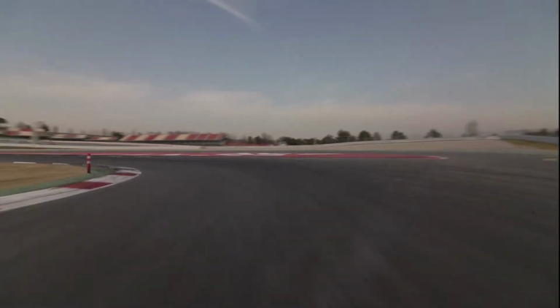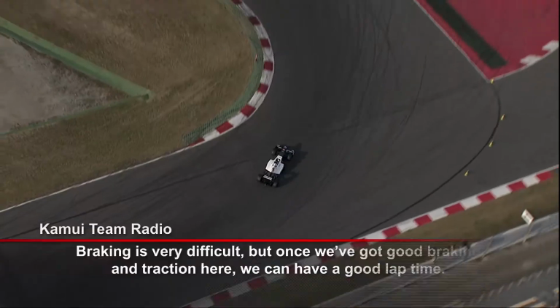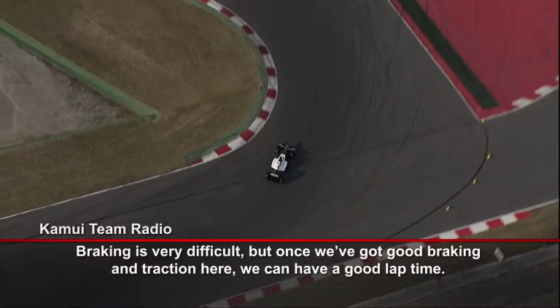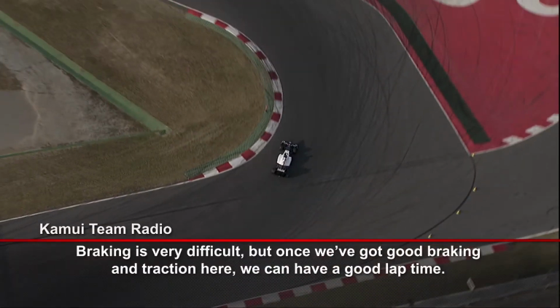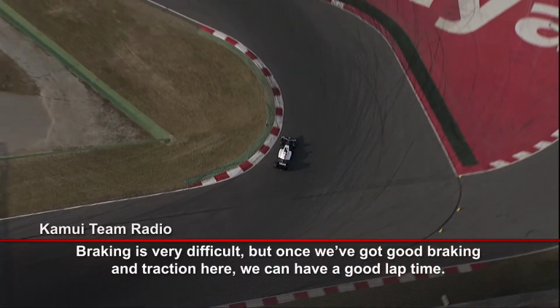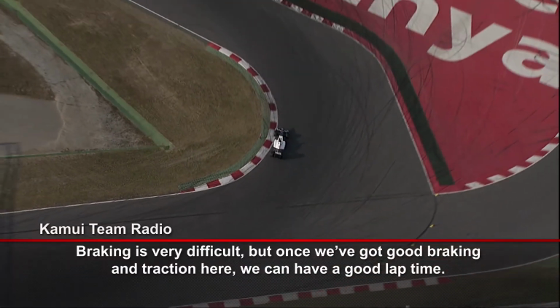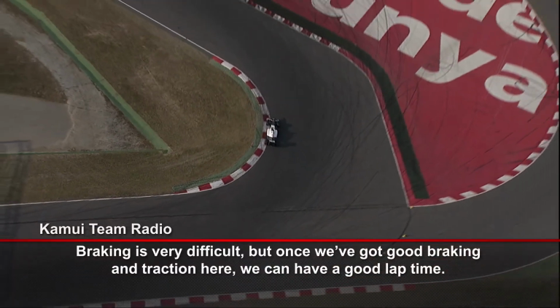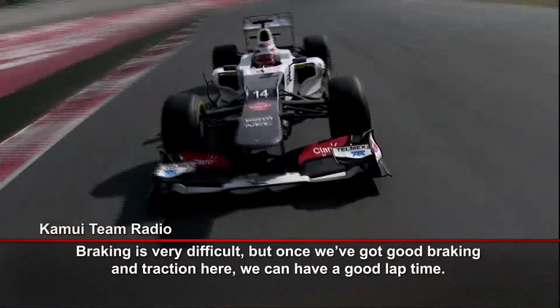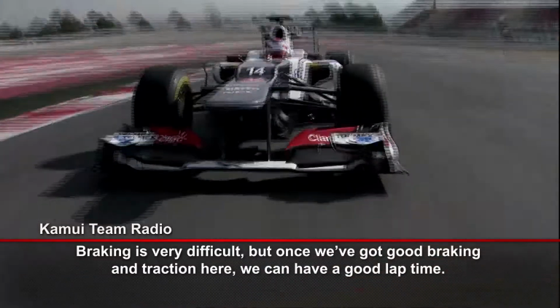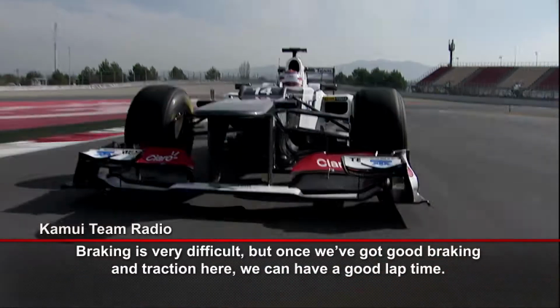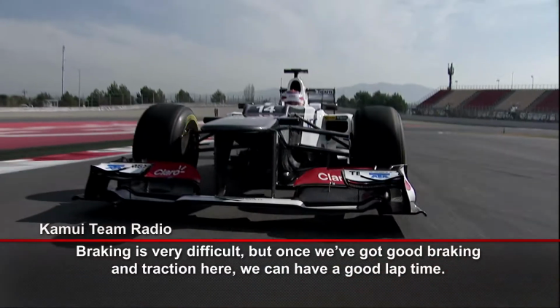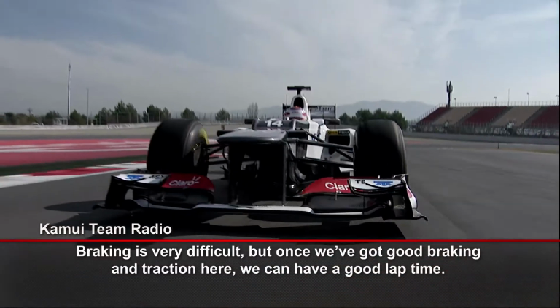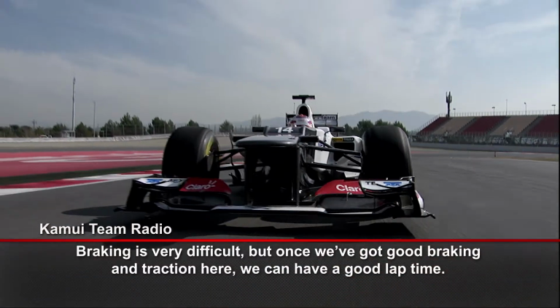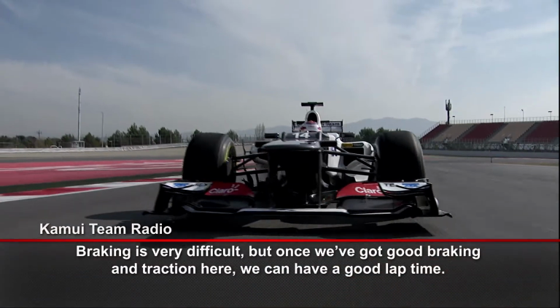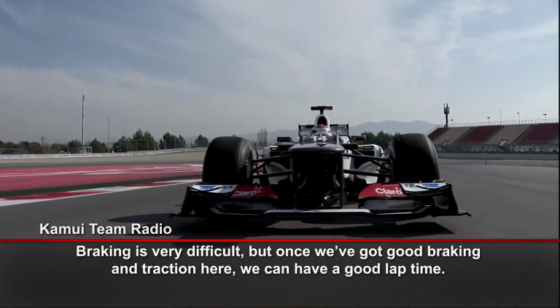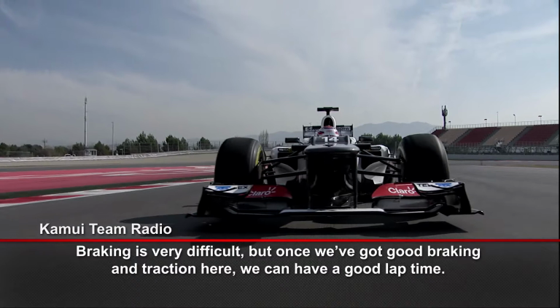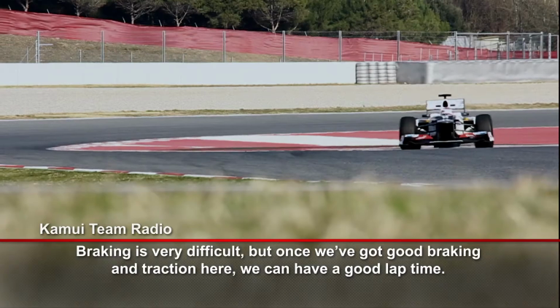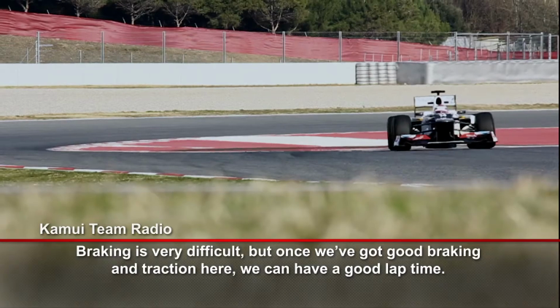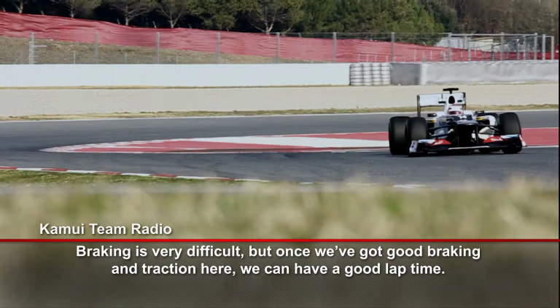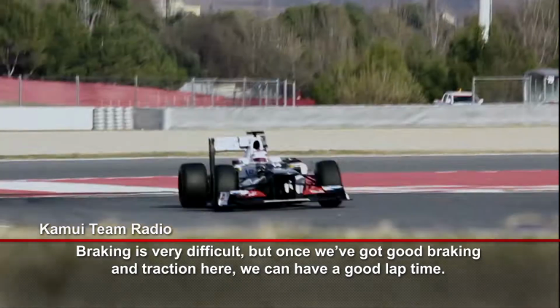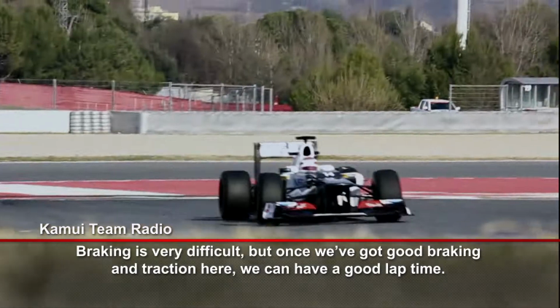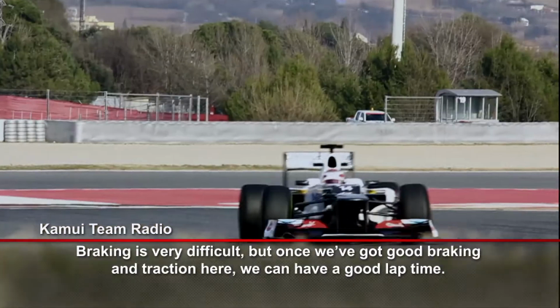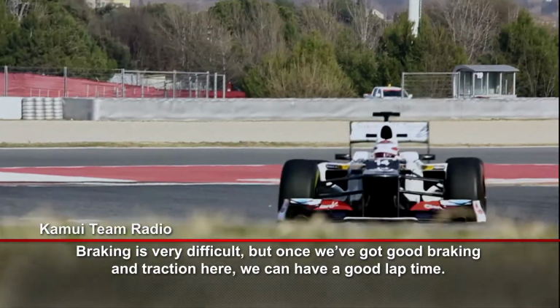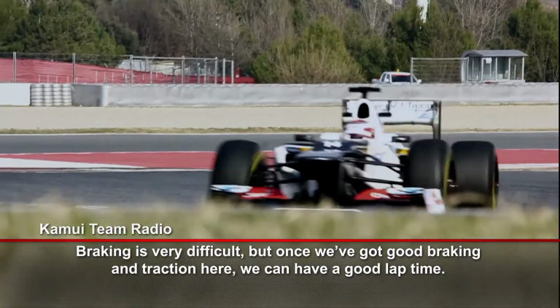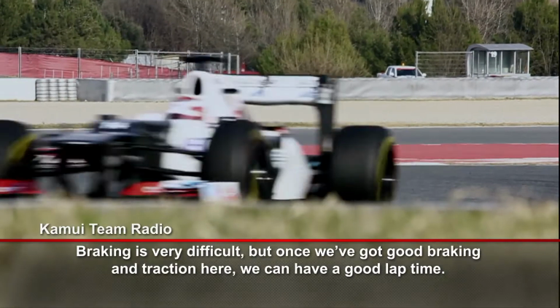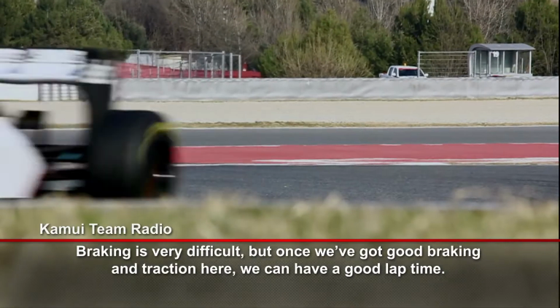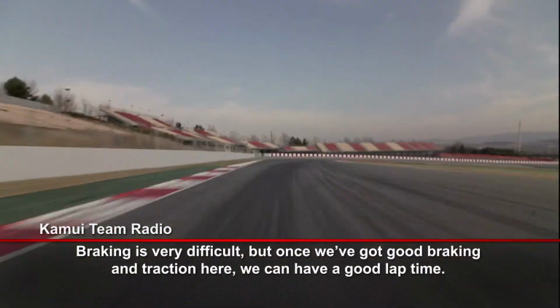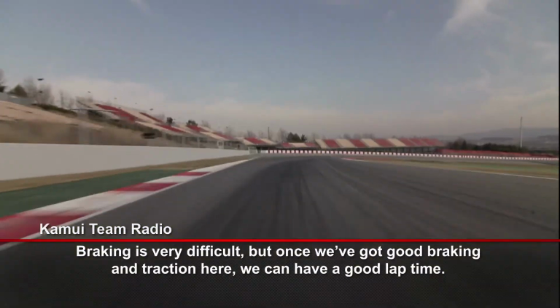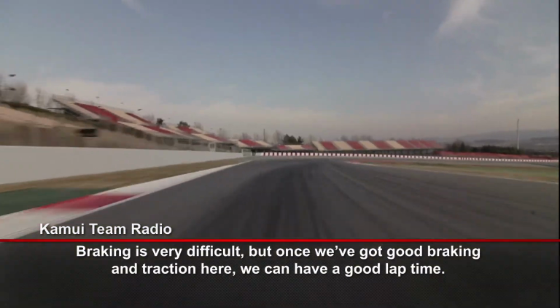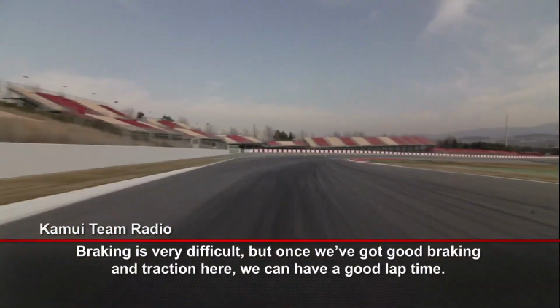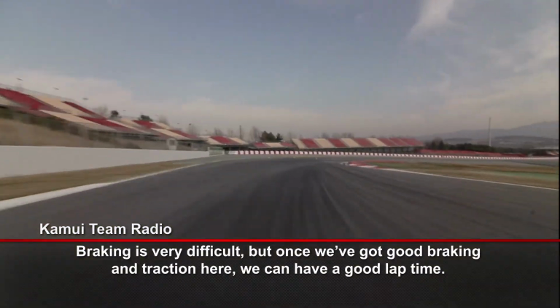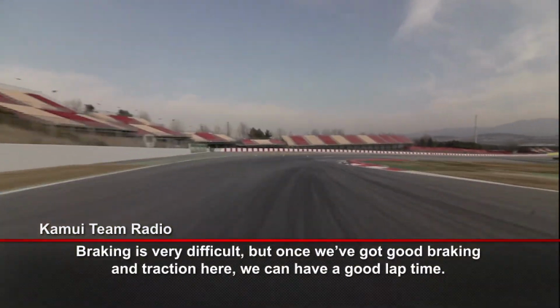Braking for distance — once we get a good braking, we get good traction, and that's how we get a good lap time.